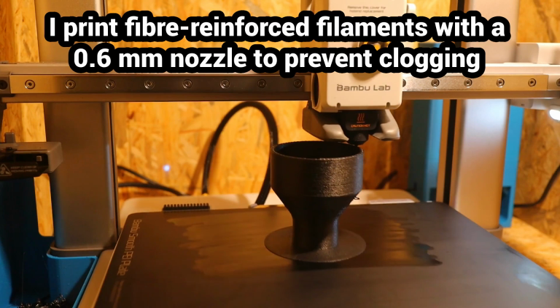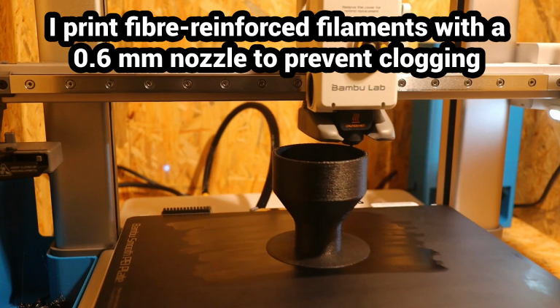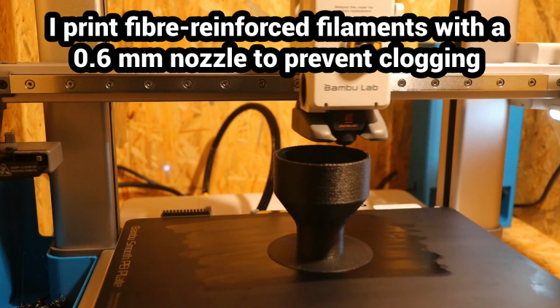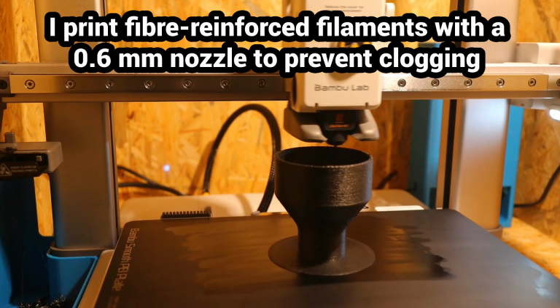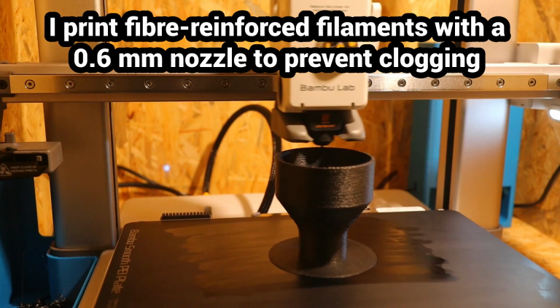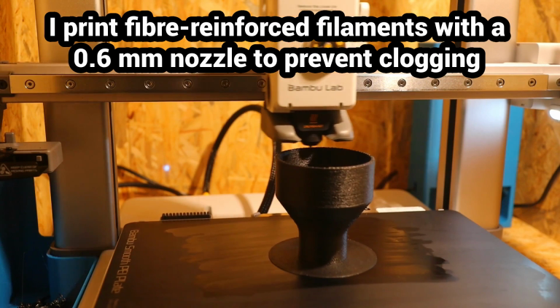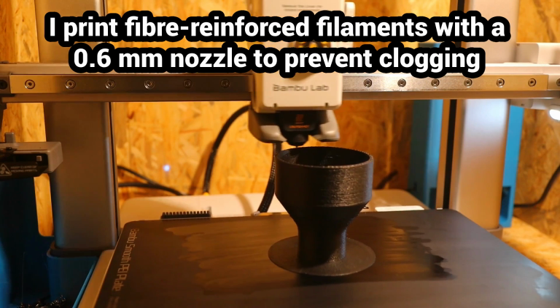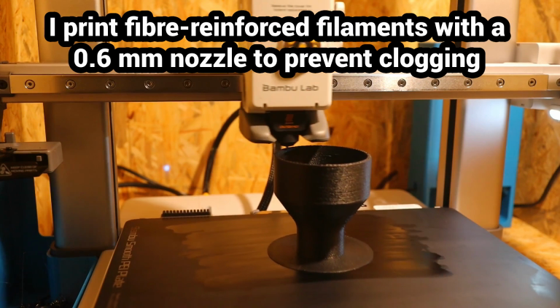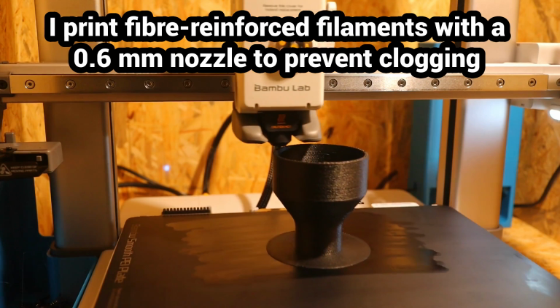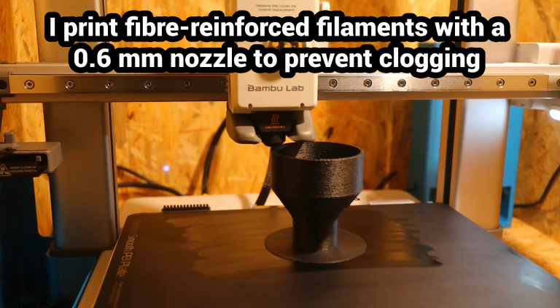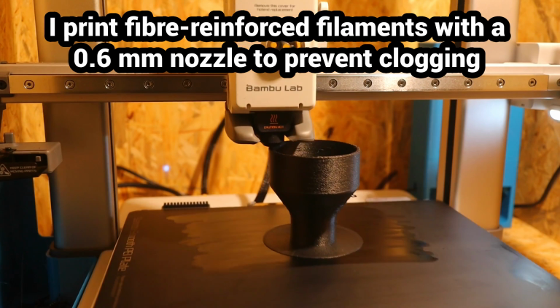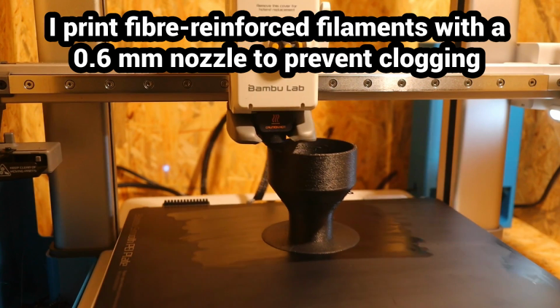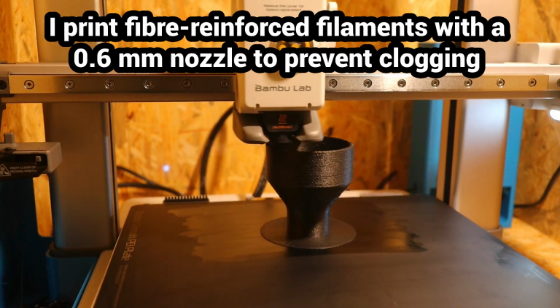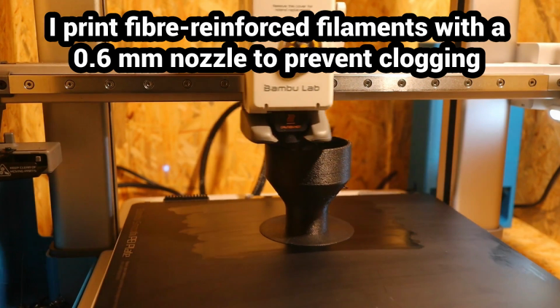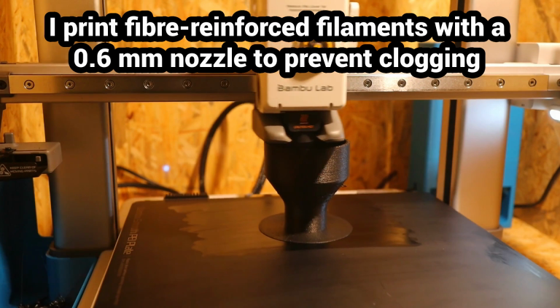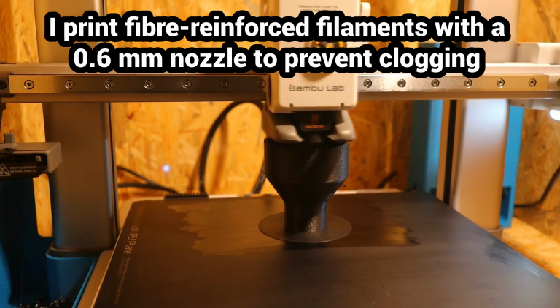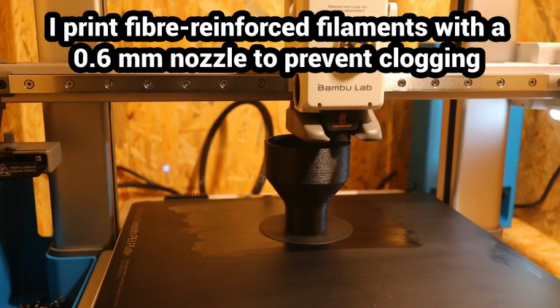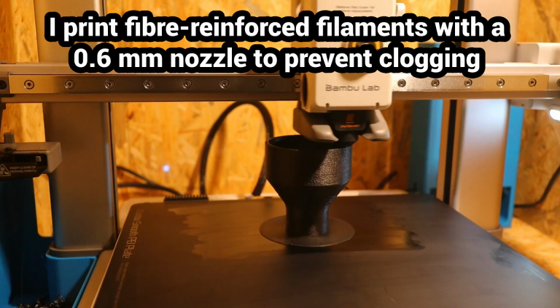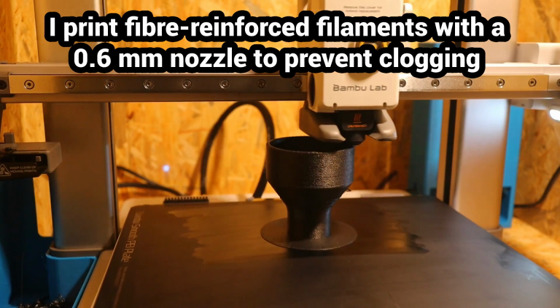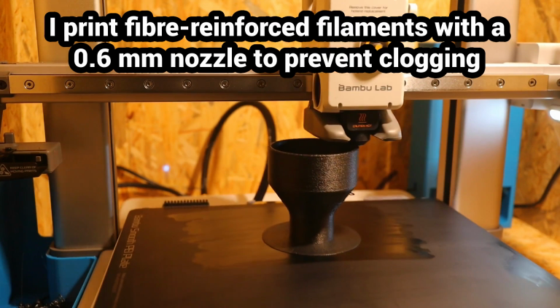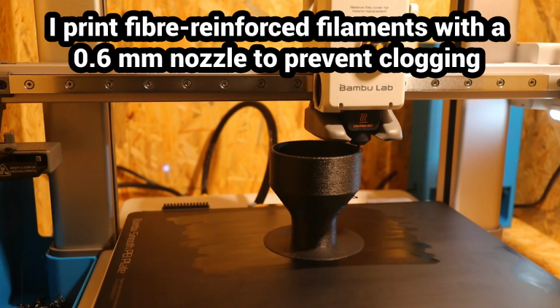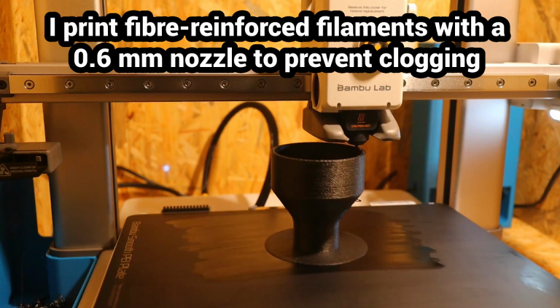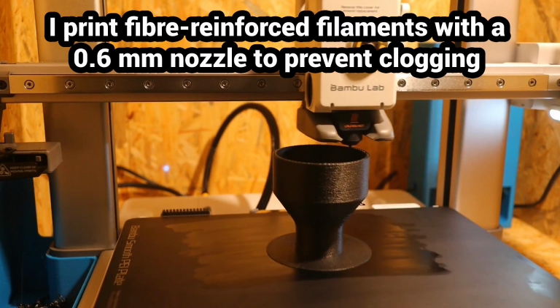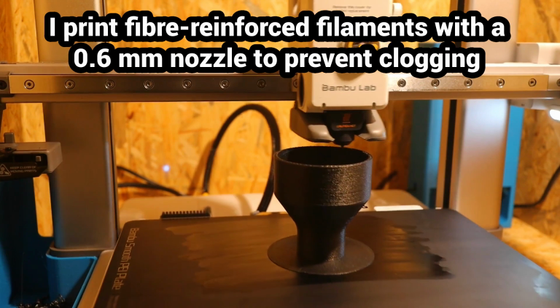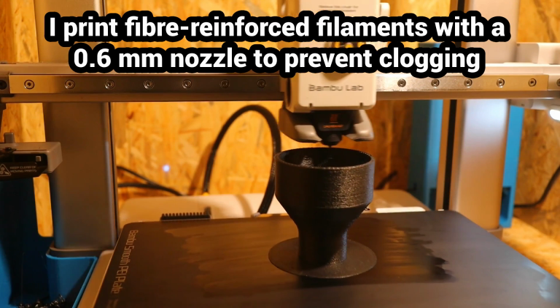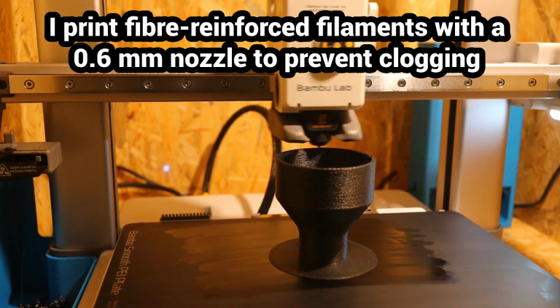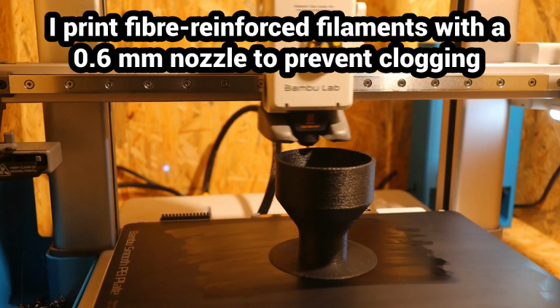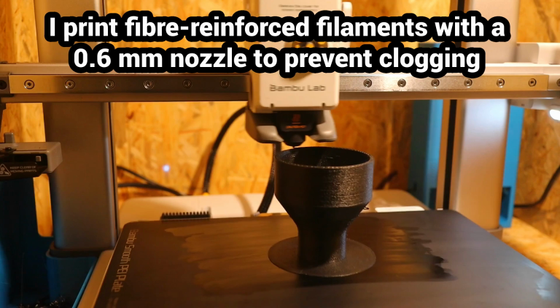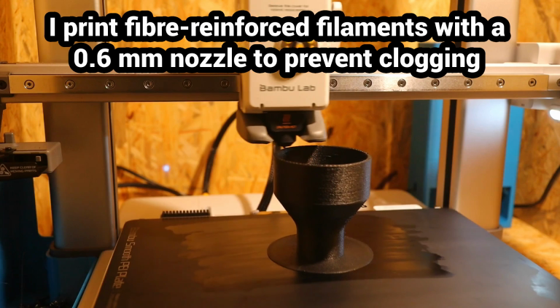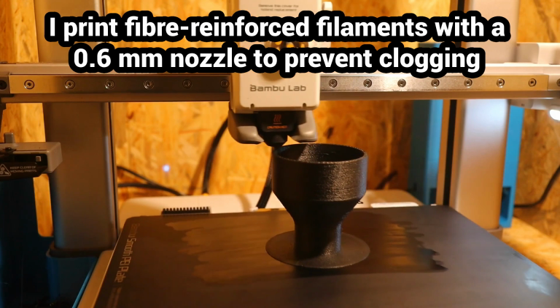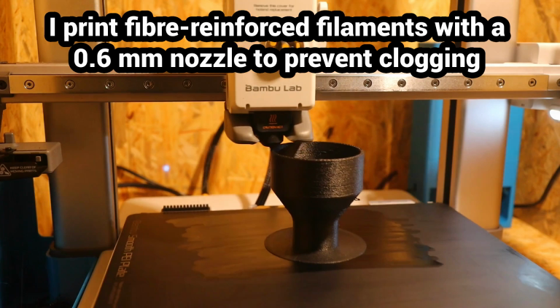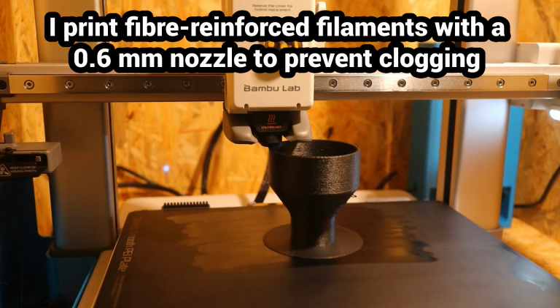If a very good appearance is important, you can get much more beautiful print results with fine-tuning.